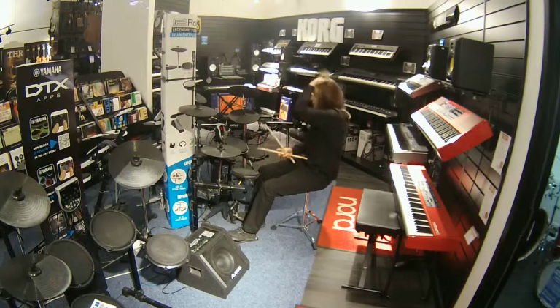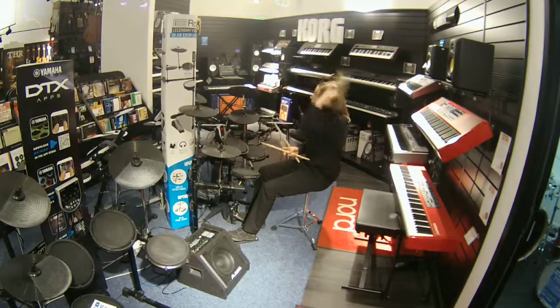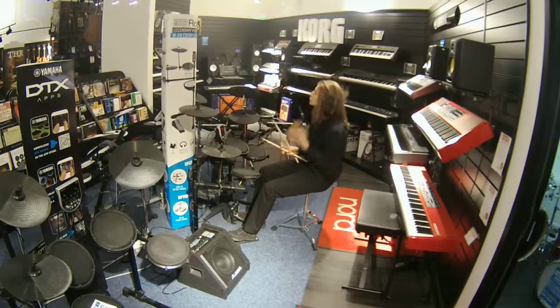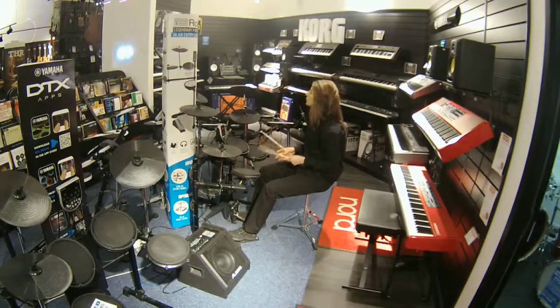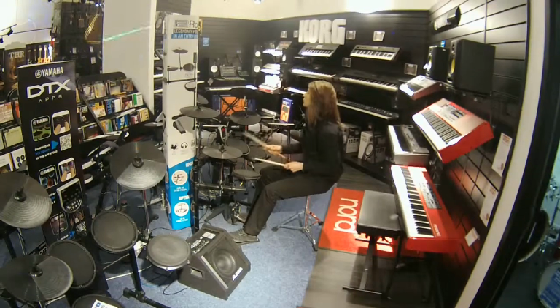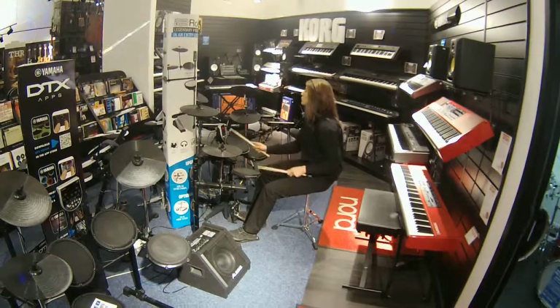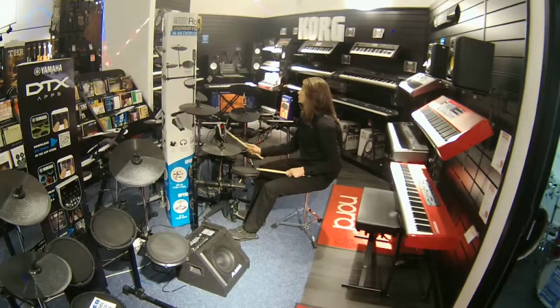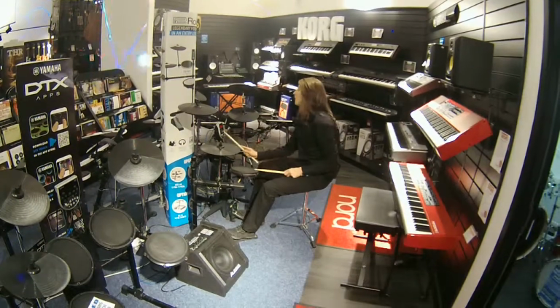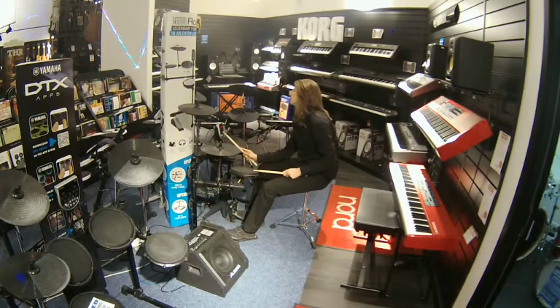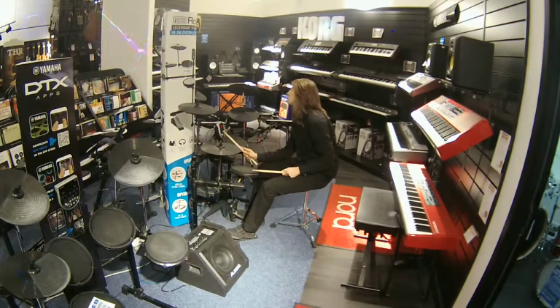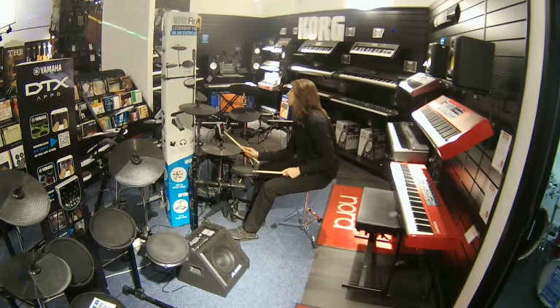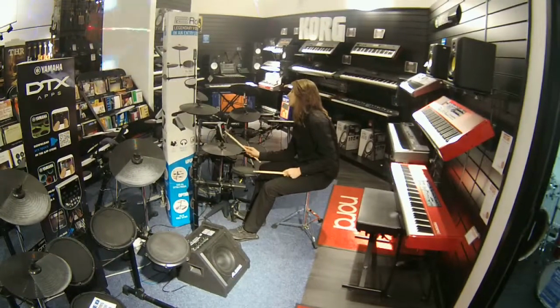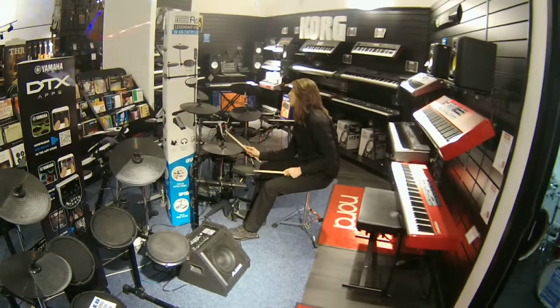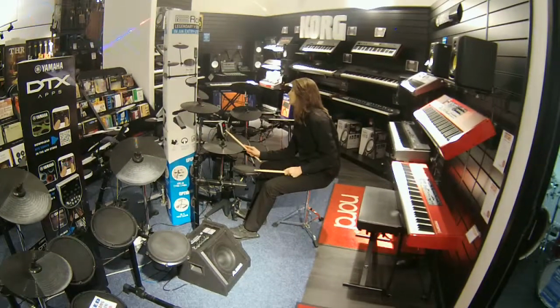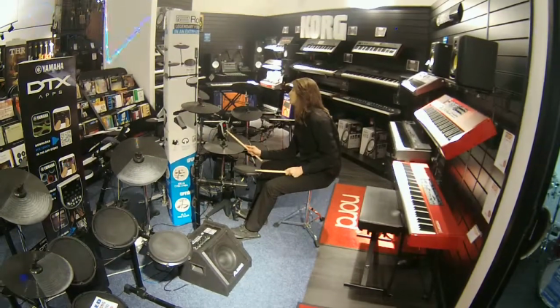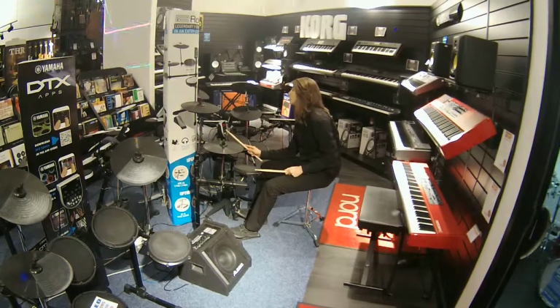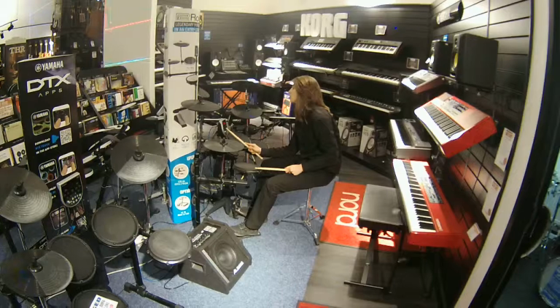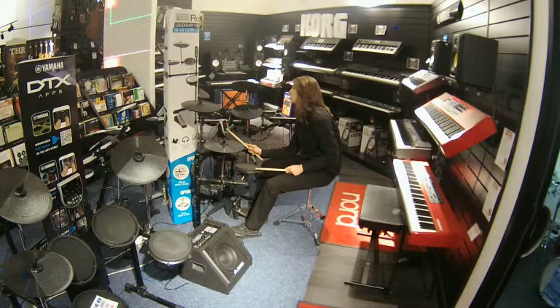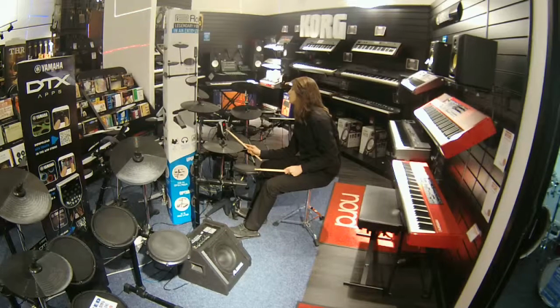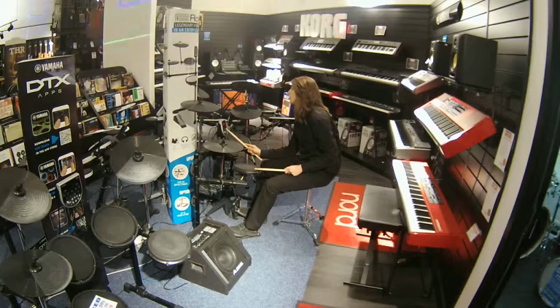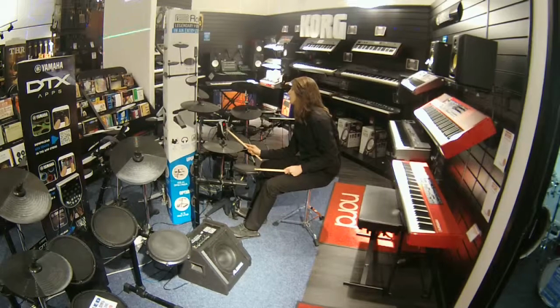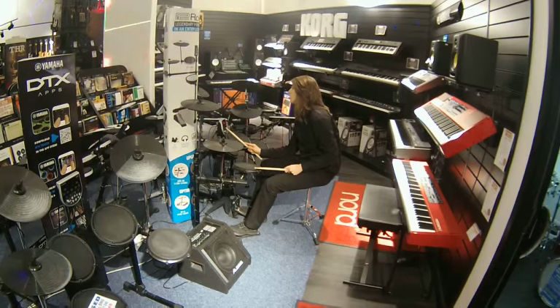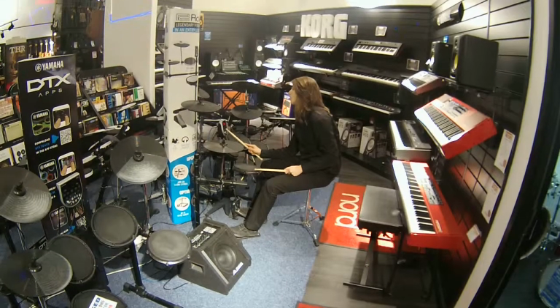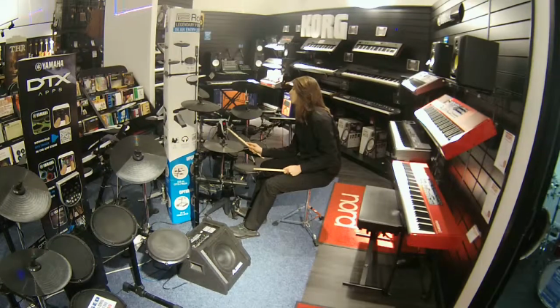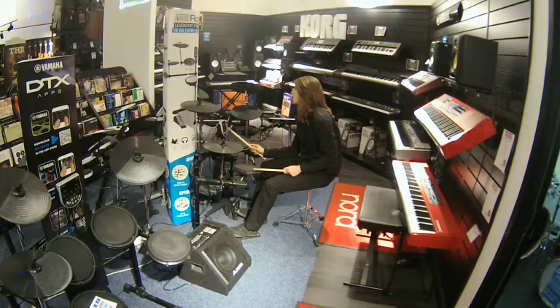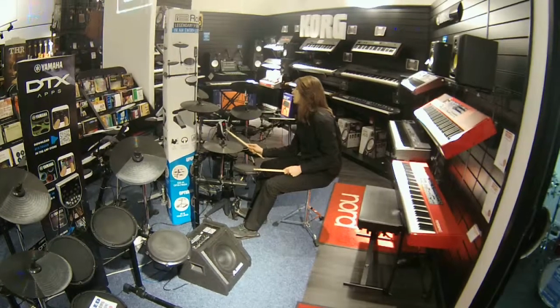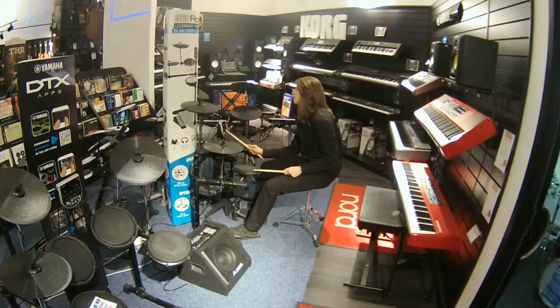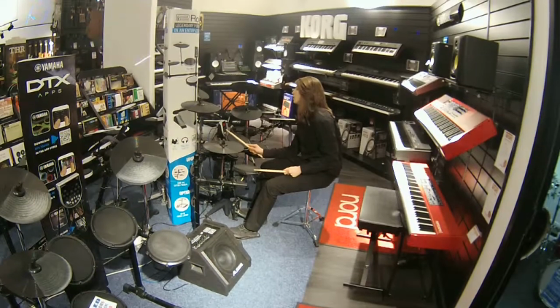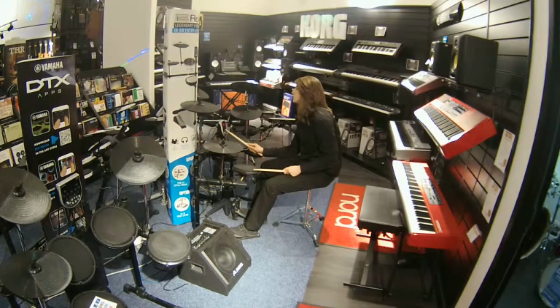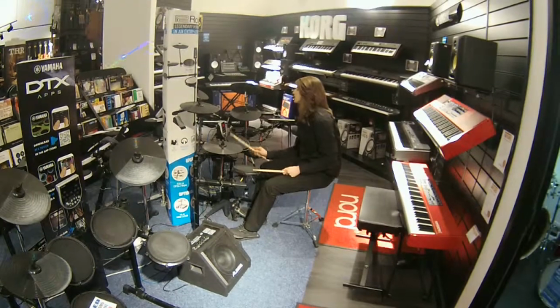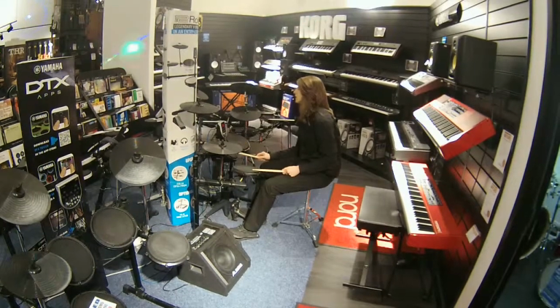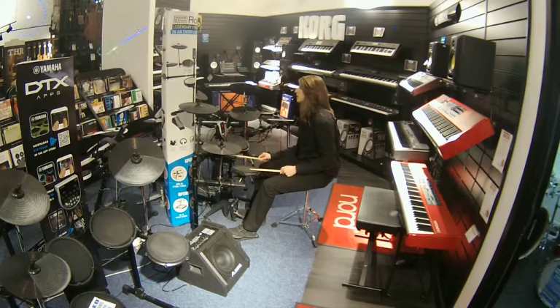Let me show you some more sounds — it's a diverse kit, so you can go from anything to rock, R&B, things like that.